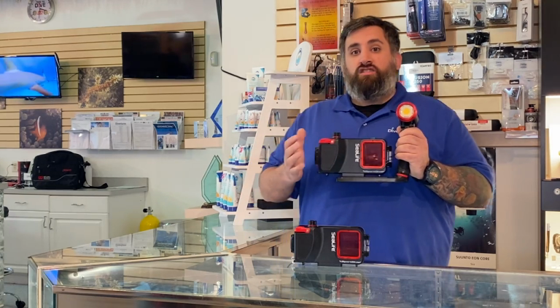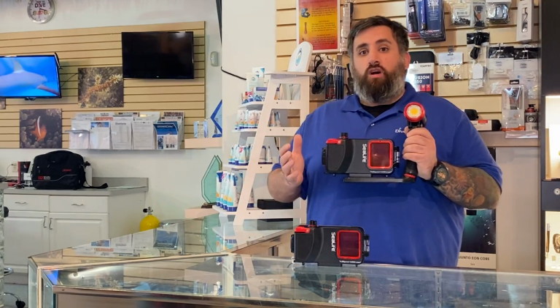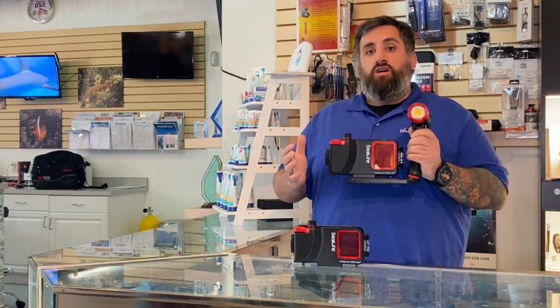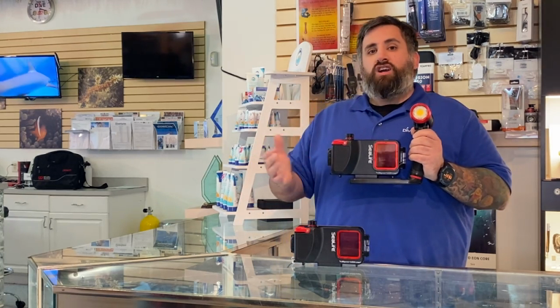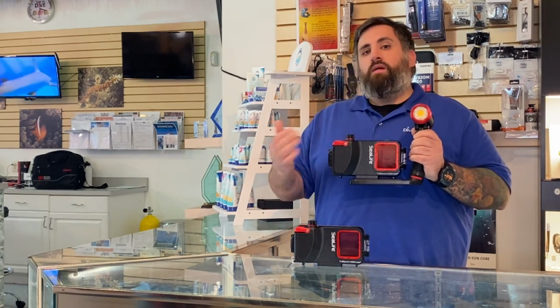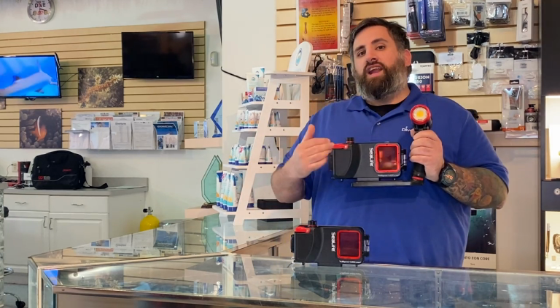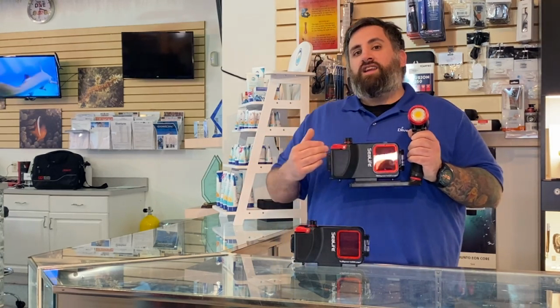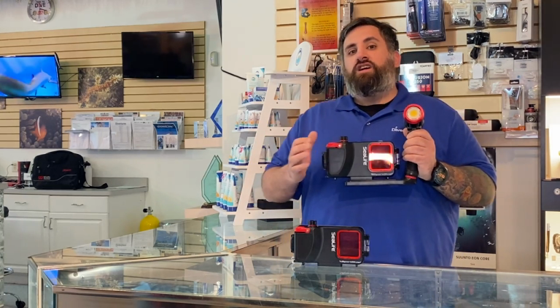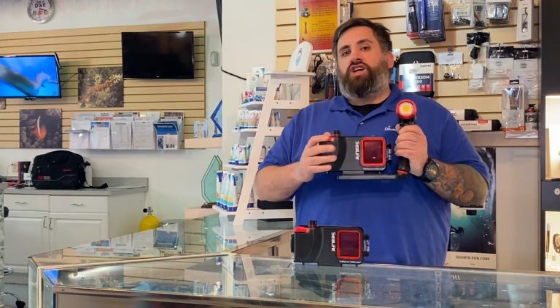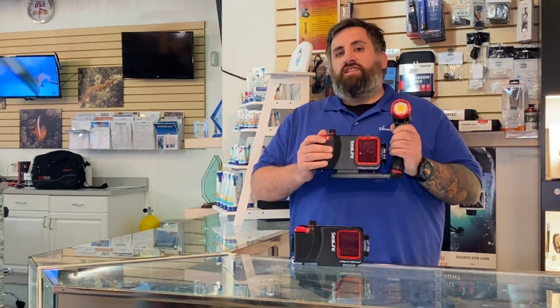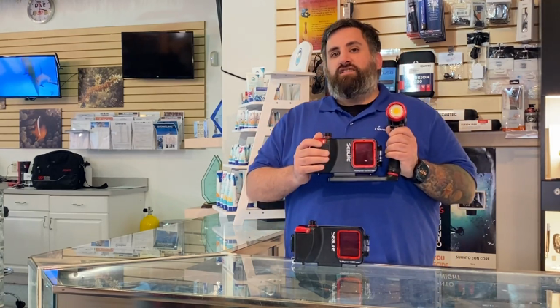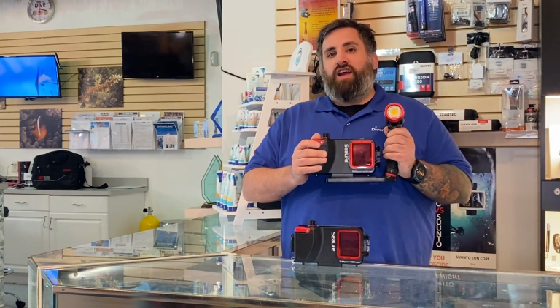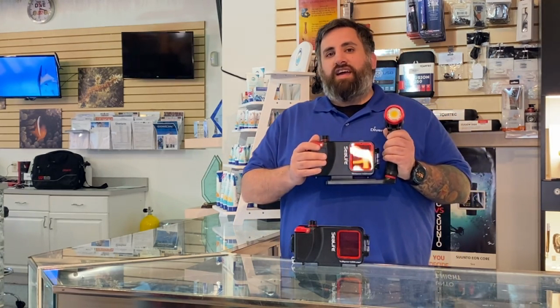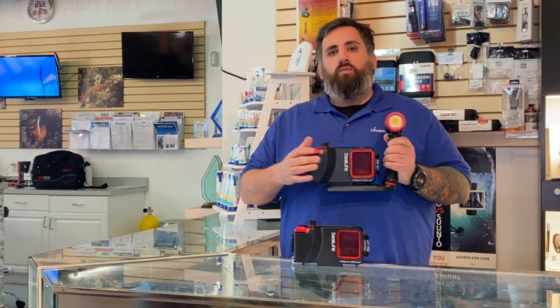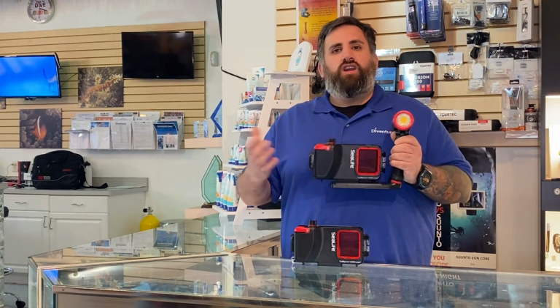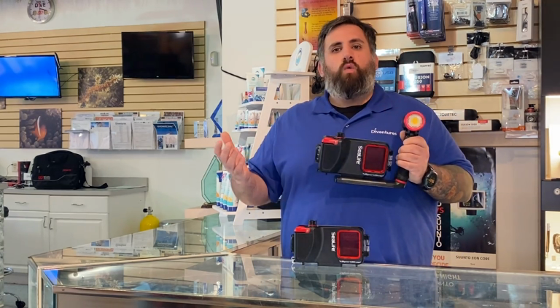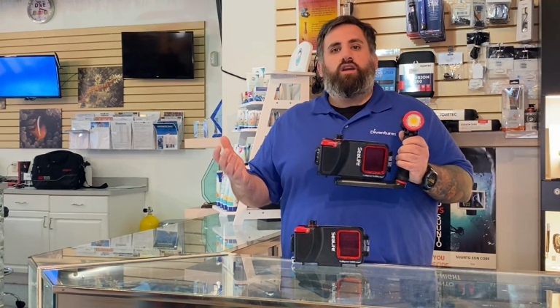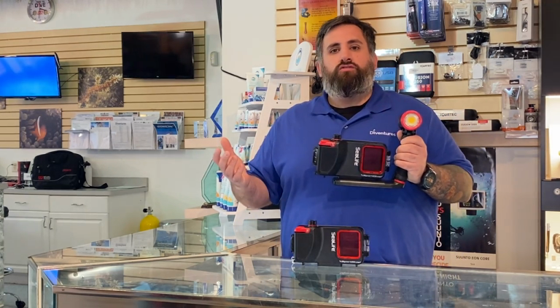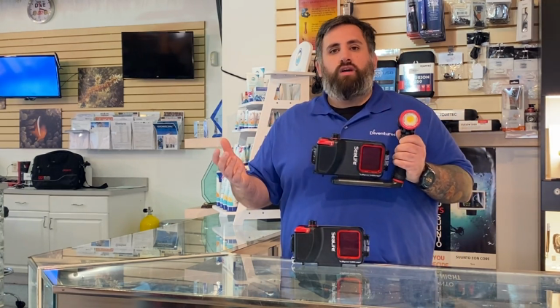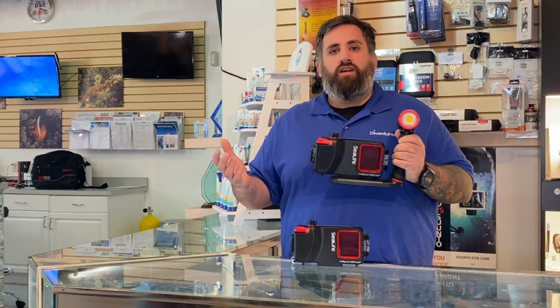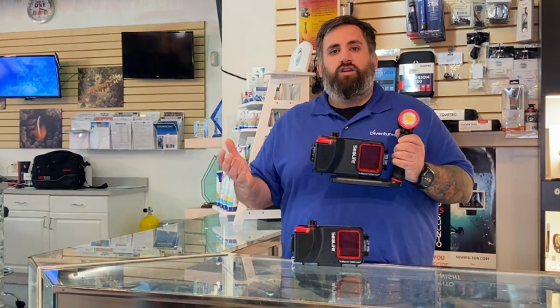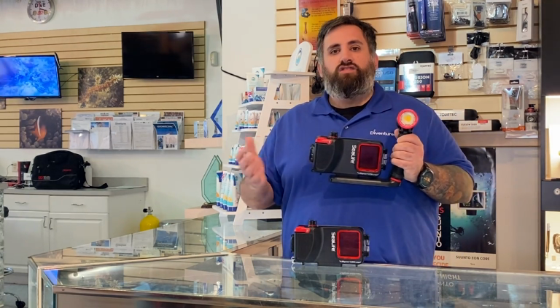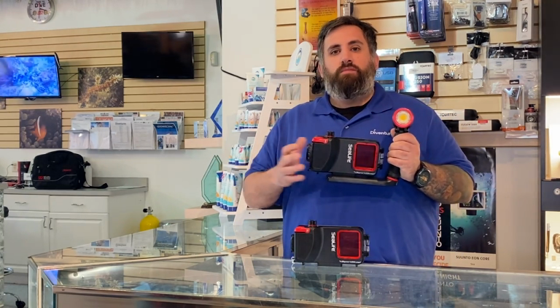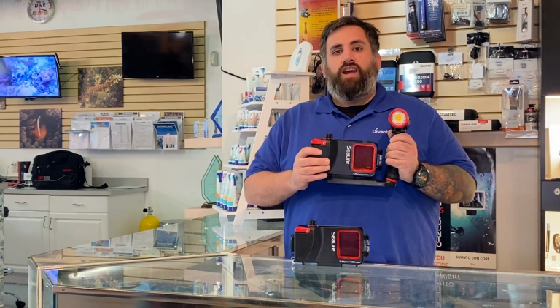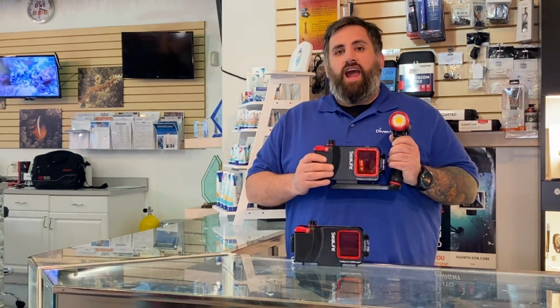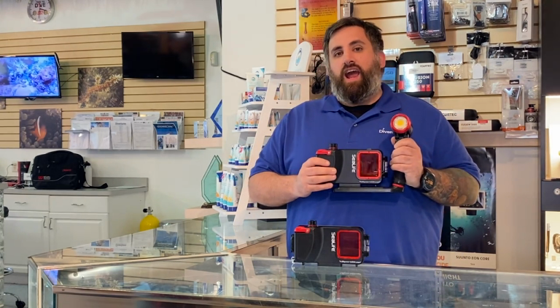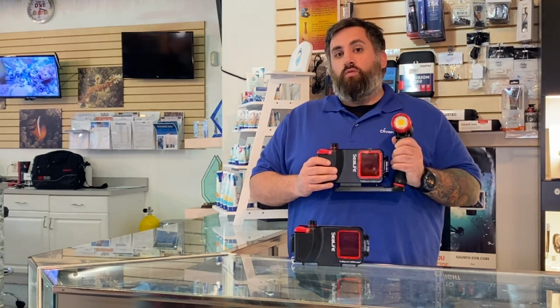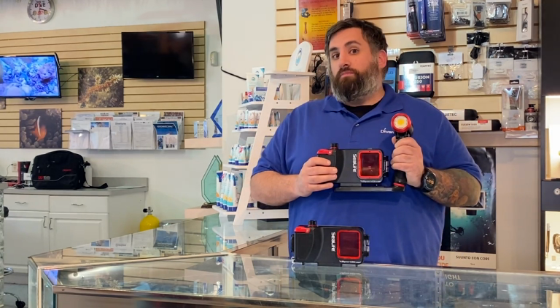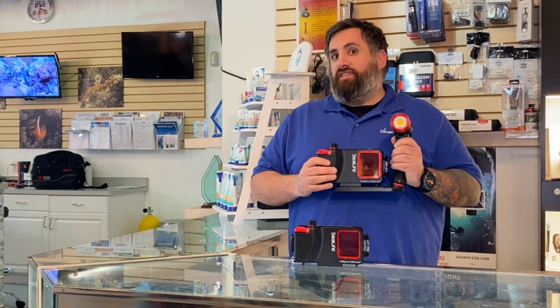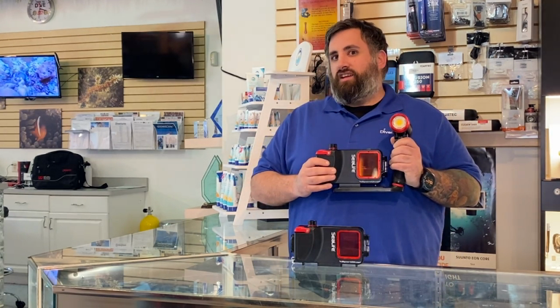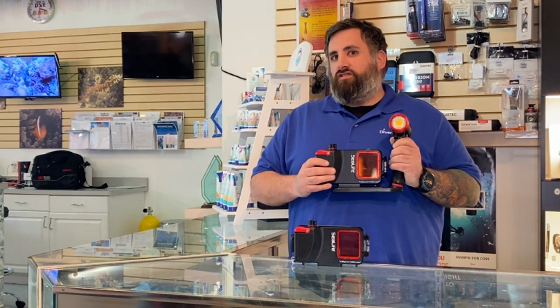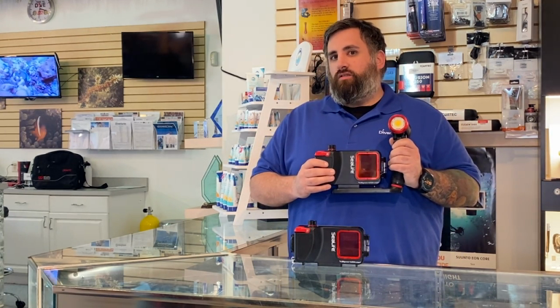So come on in, check these guys out — we can walk you through how to use them, and we'll be seeing you soon.